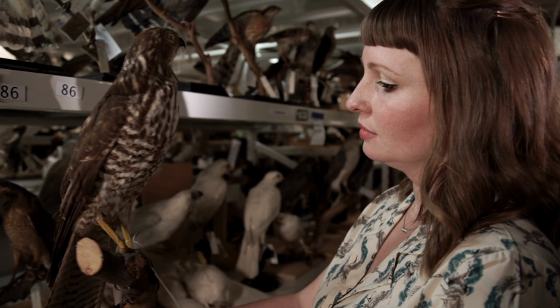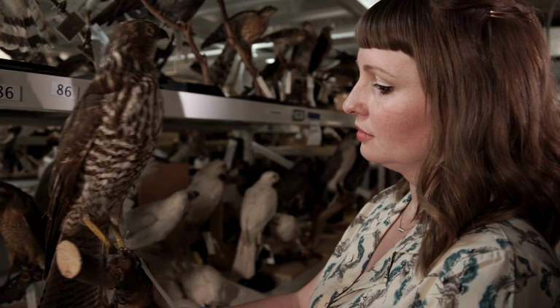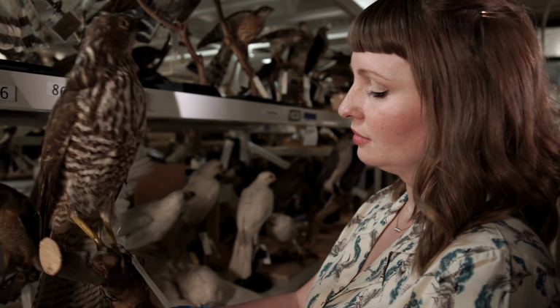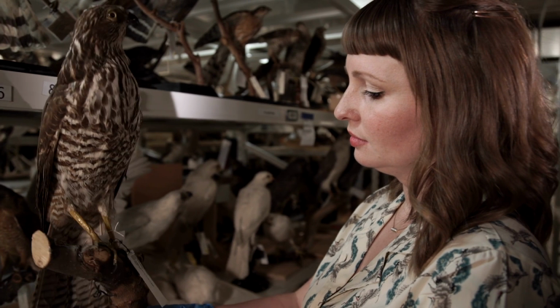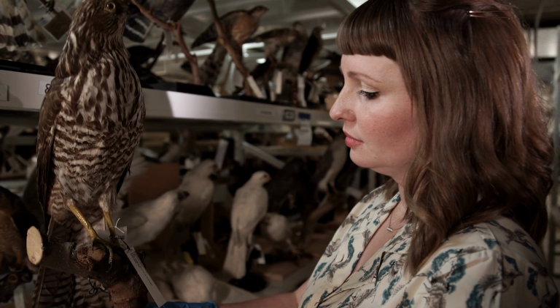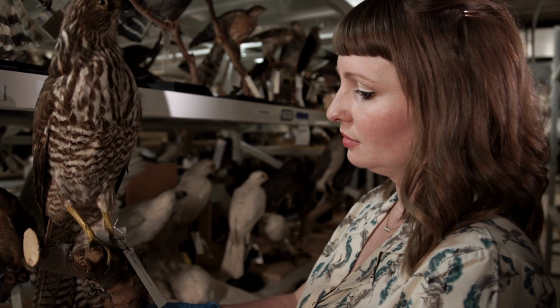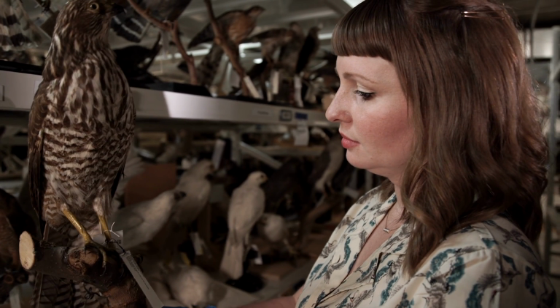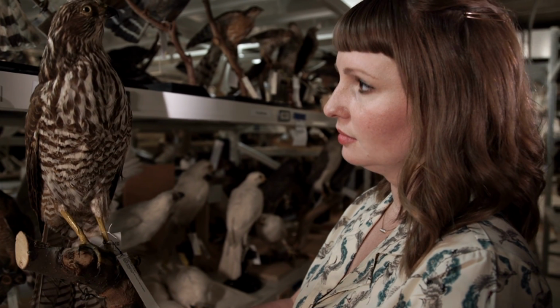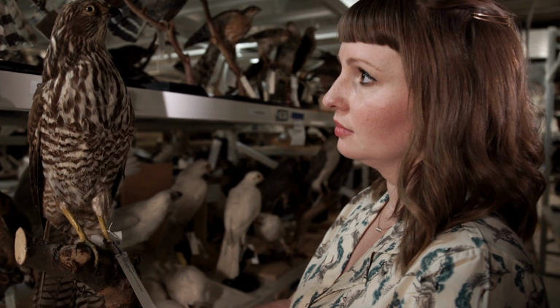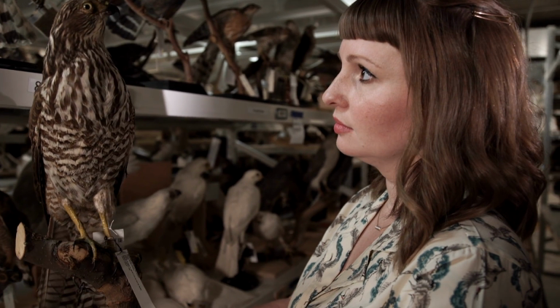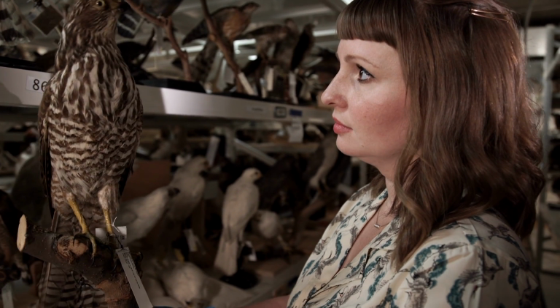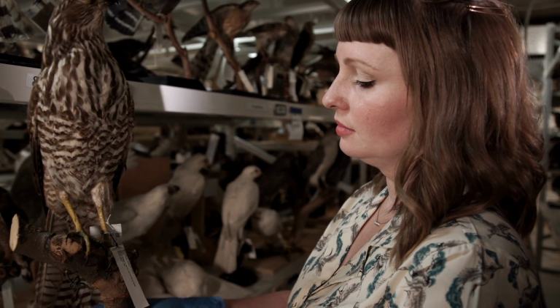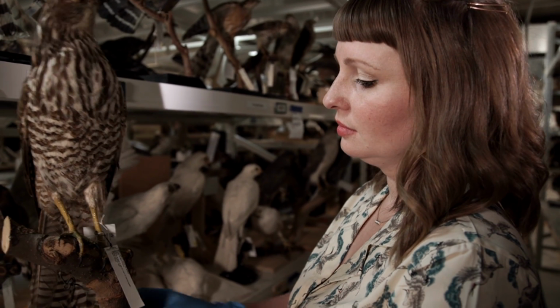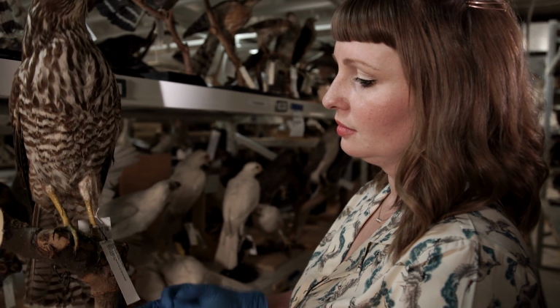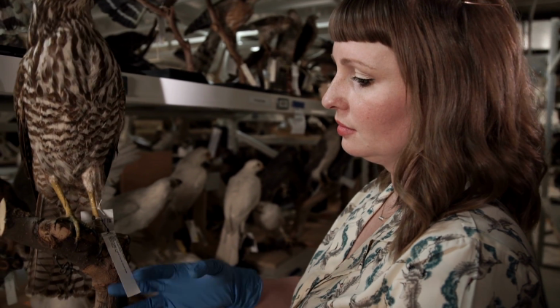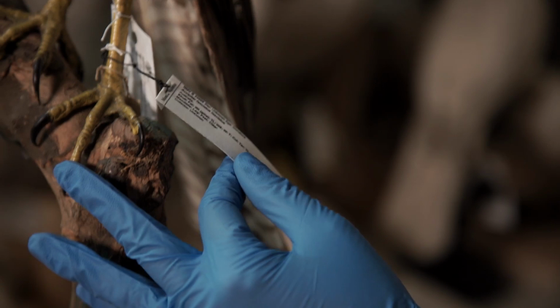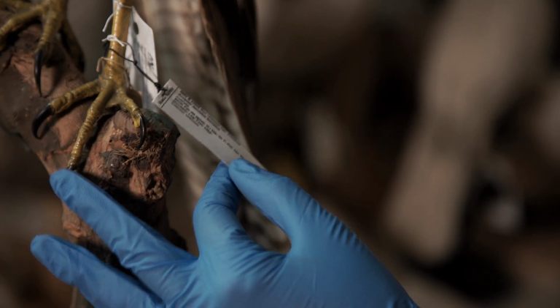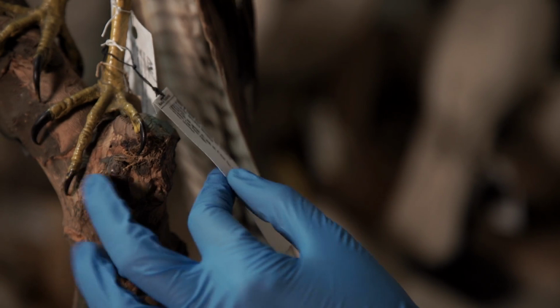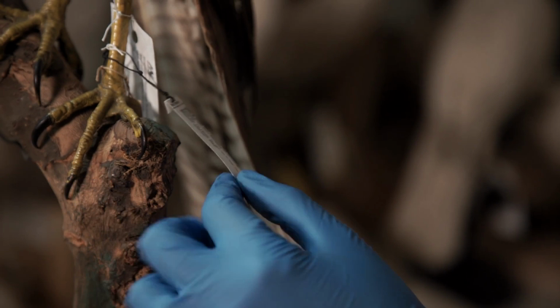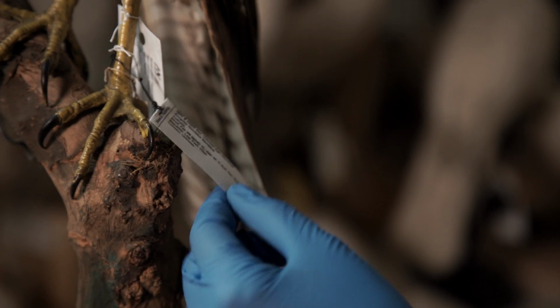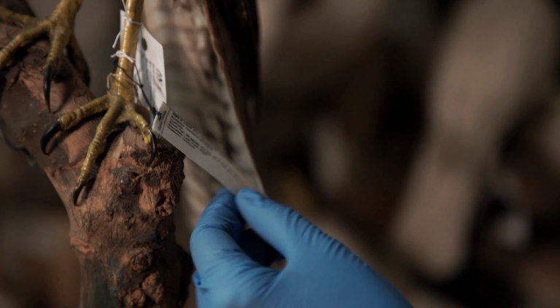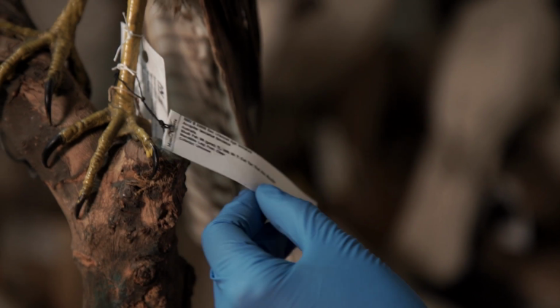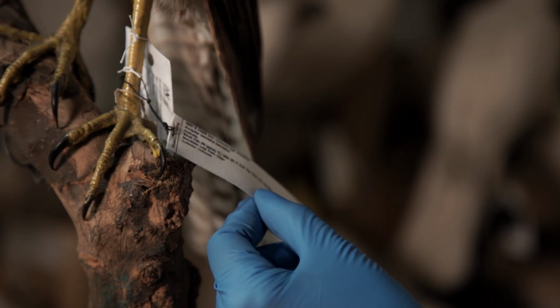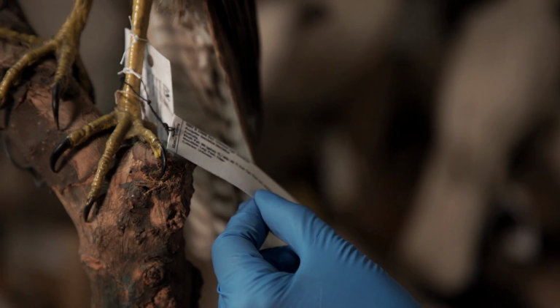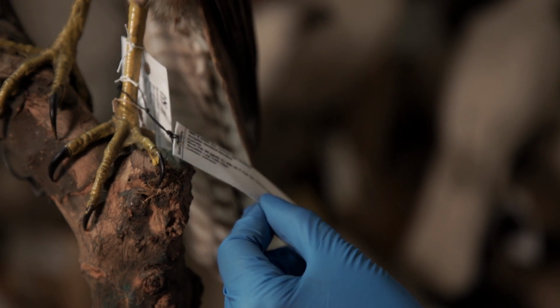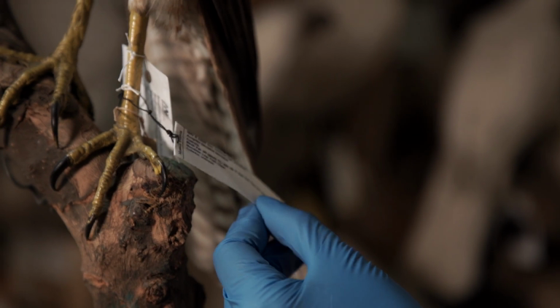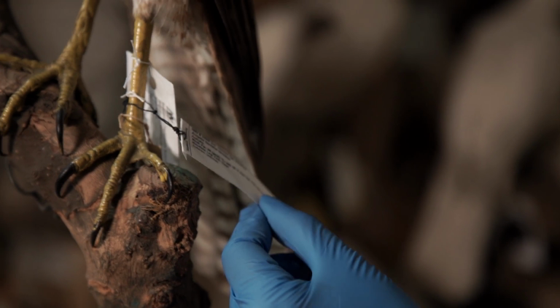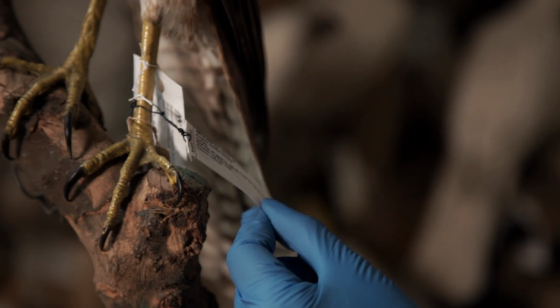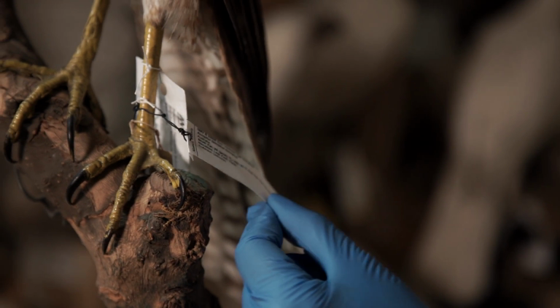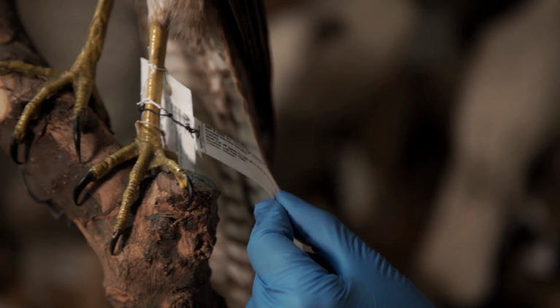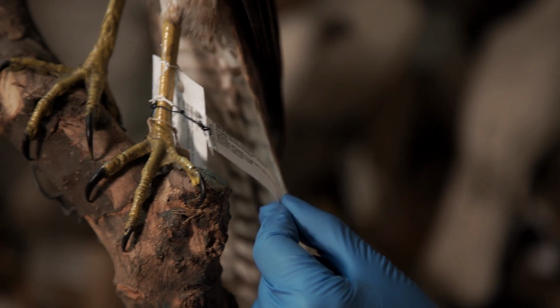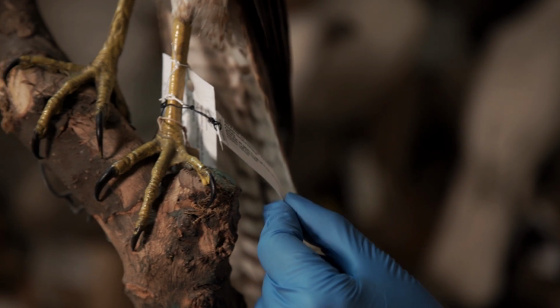But where do all these specimens come from? And how do they get, well, stuffed?